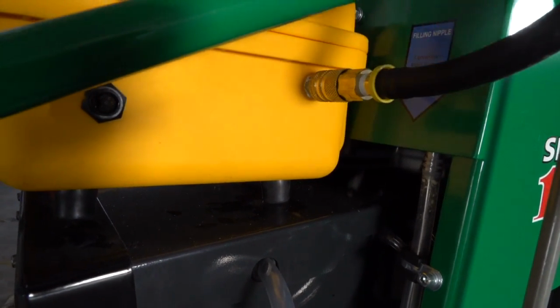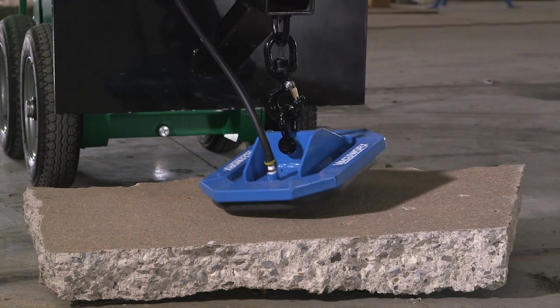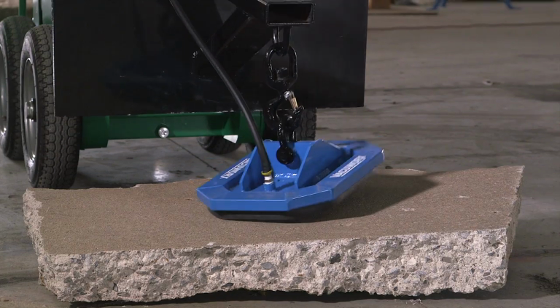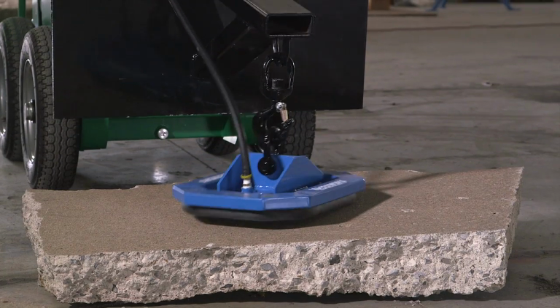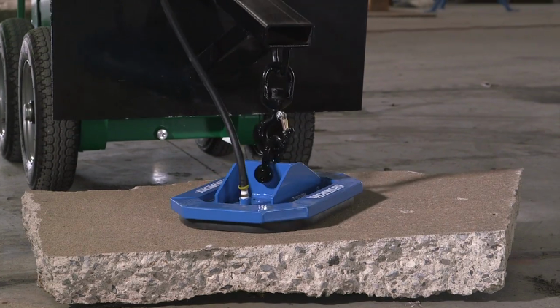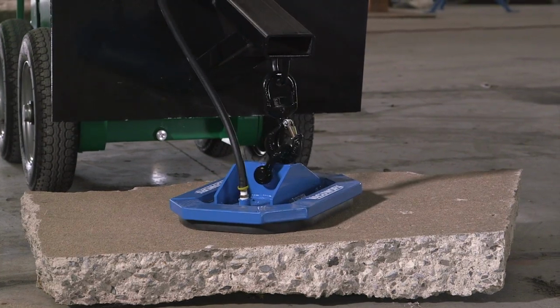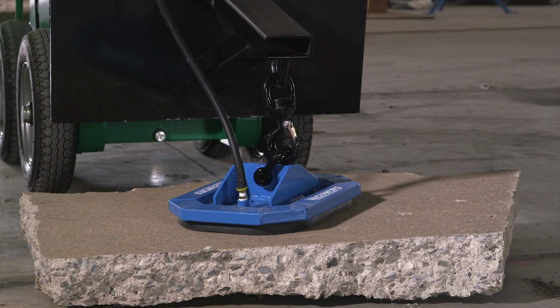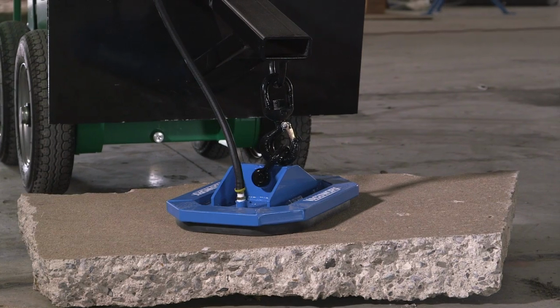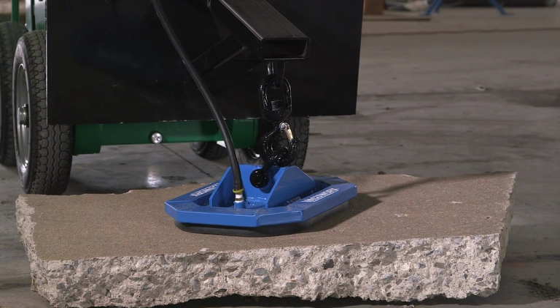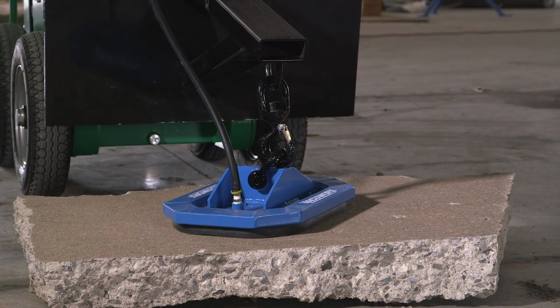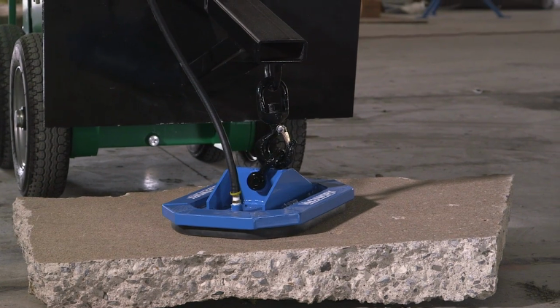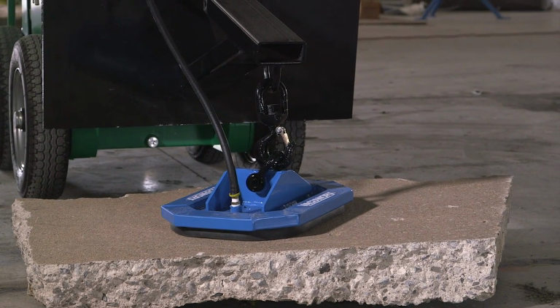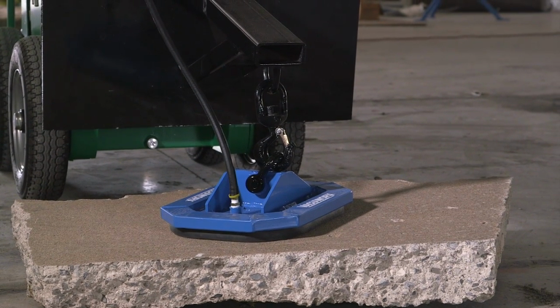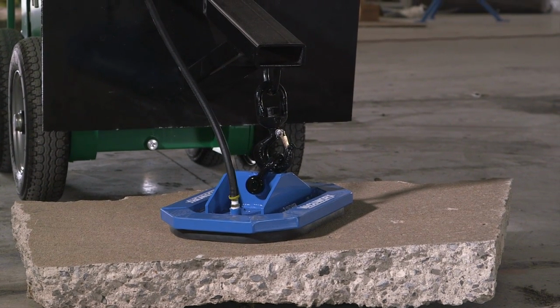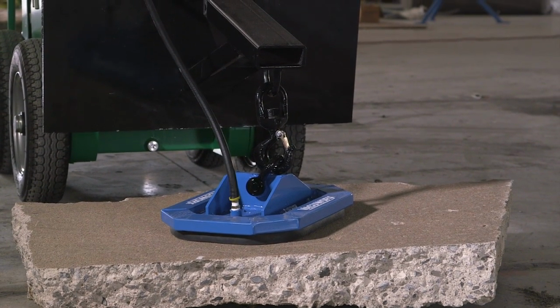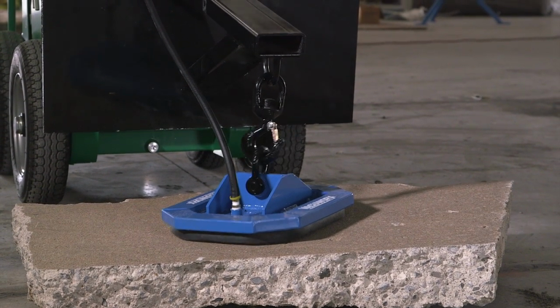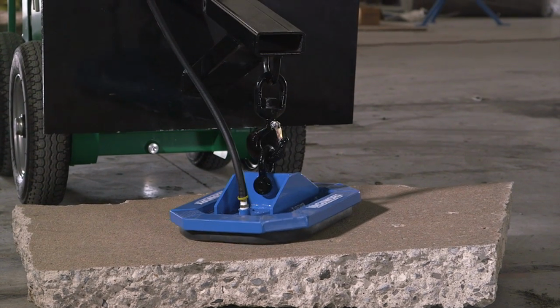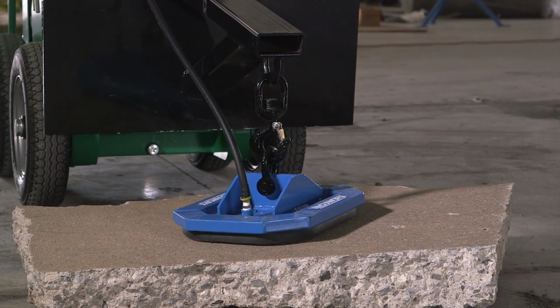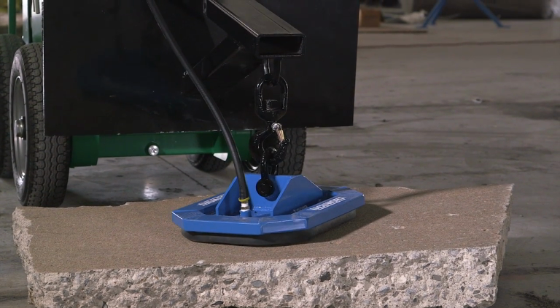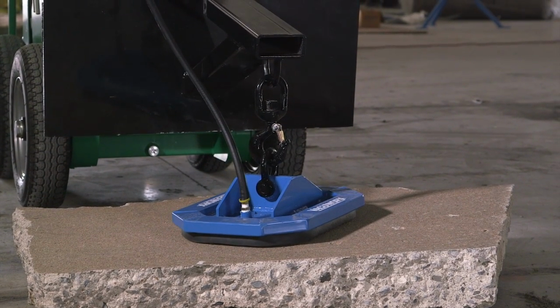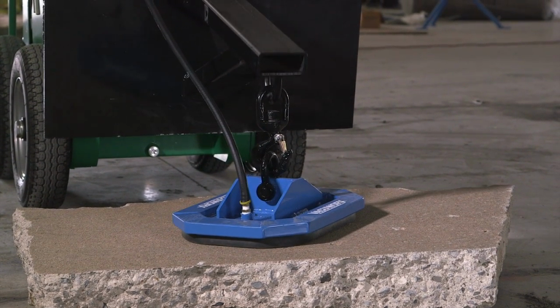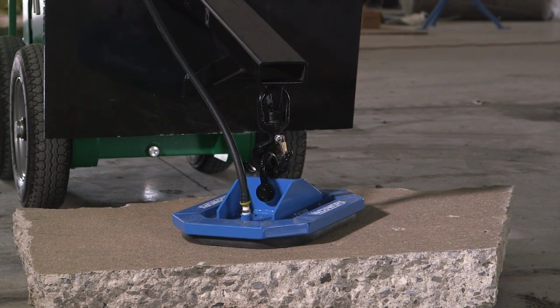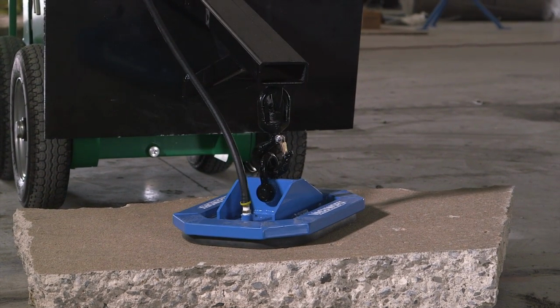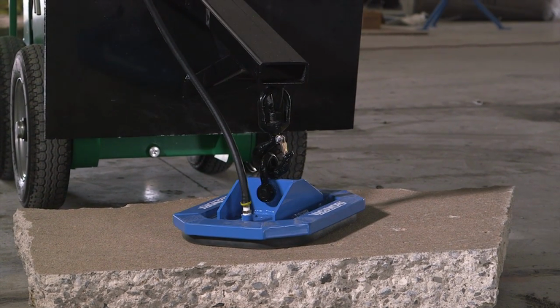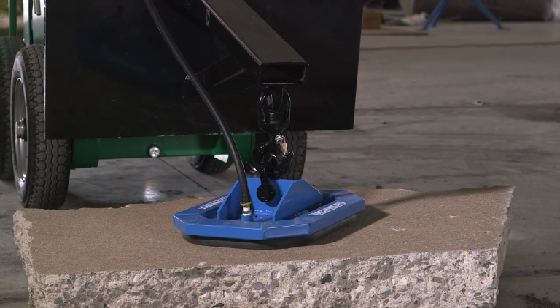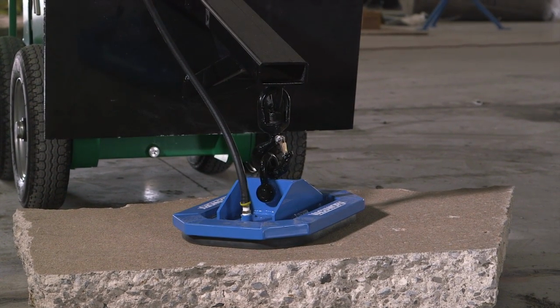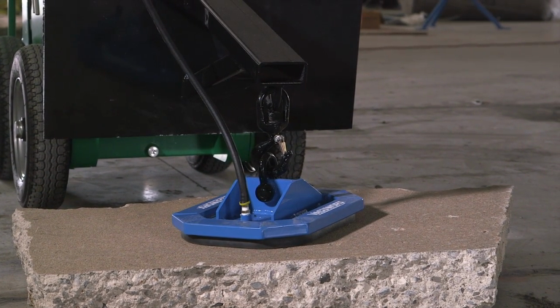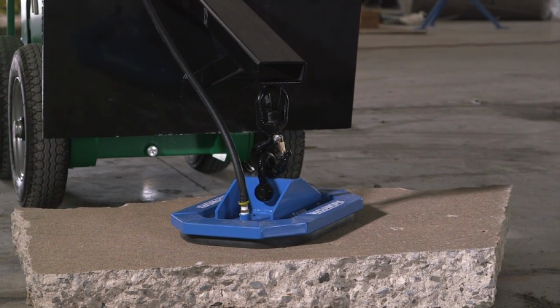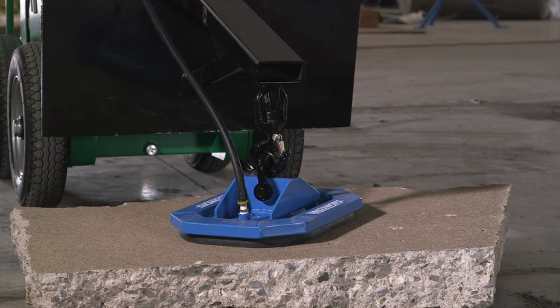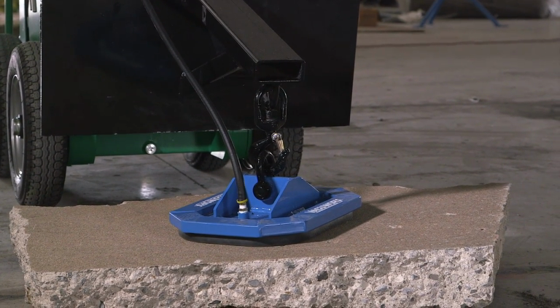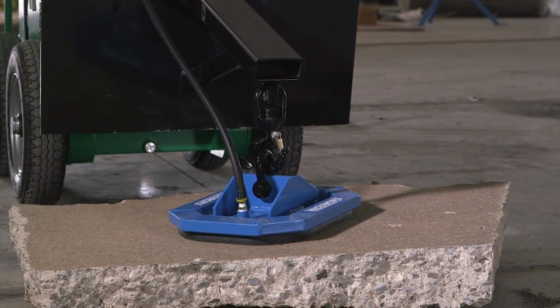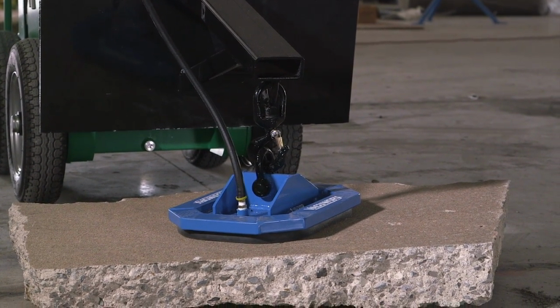Lower the pad onto the material to be lifted, making sure it is positioned as close to the center as possible to keep the load balanced.